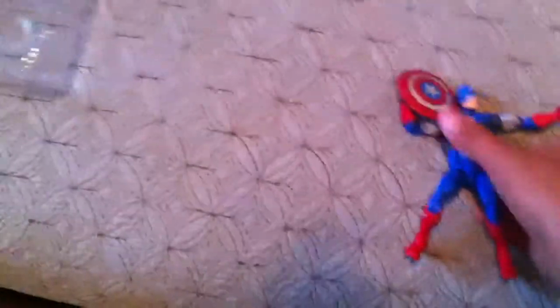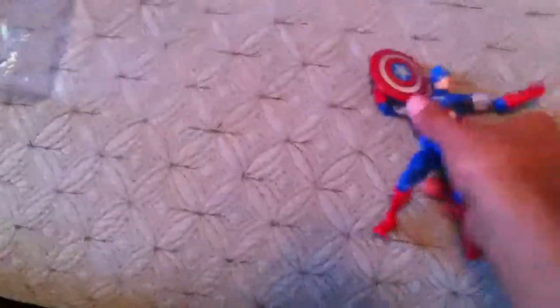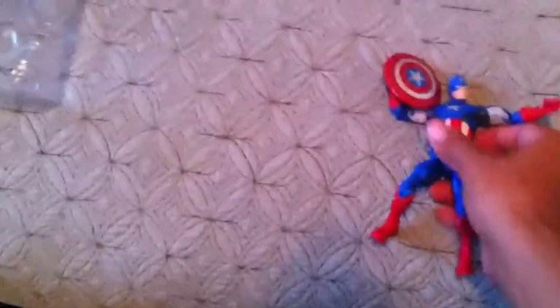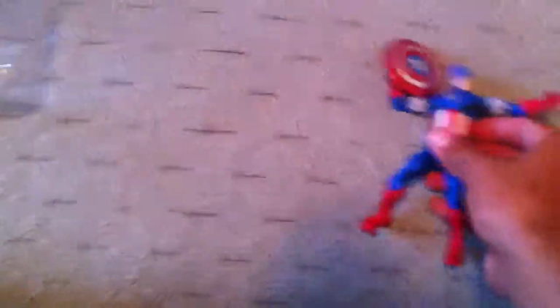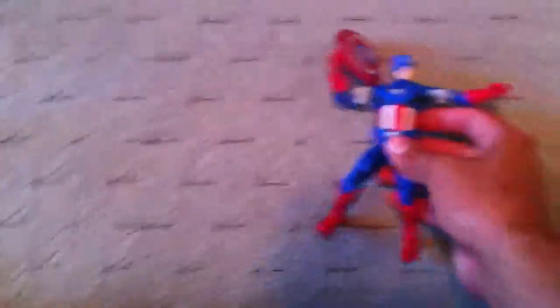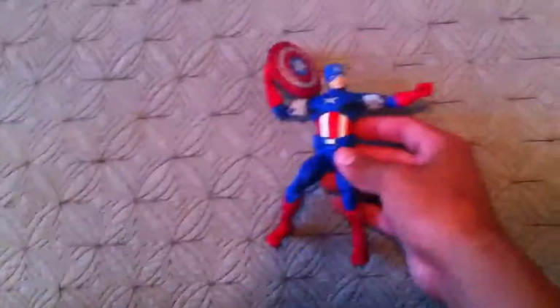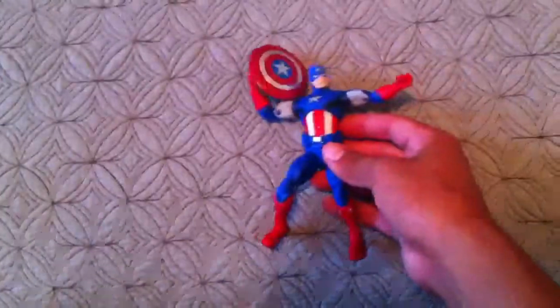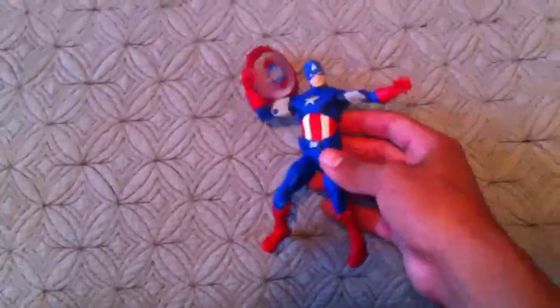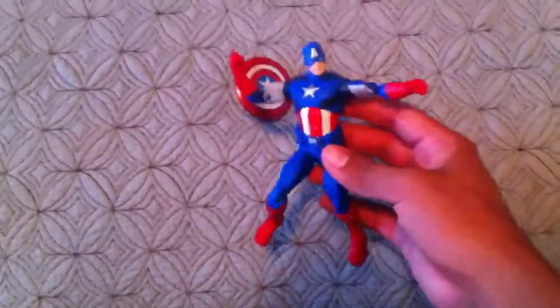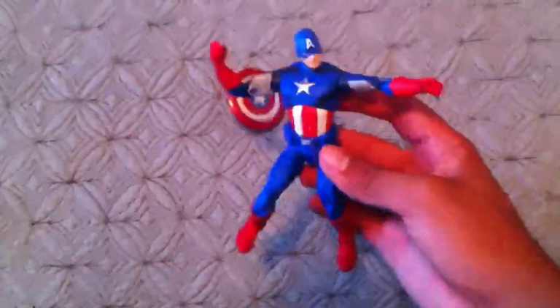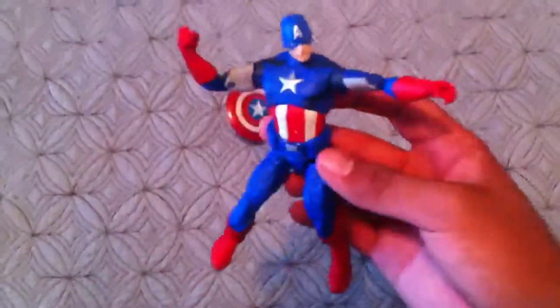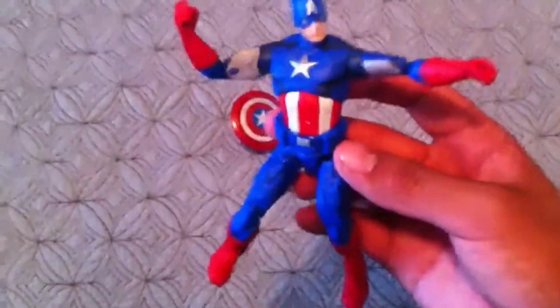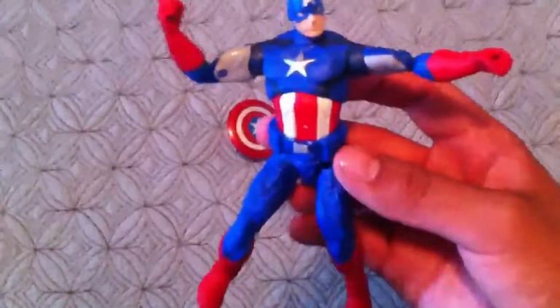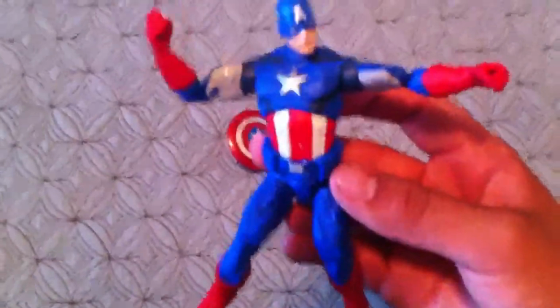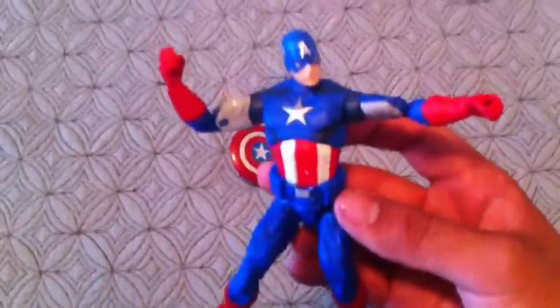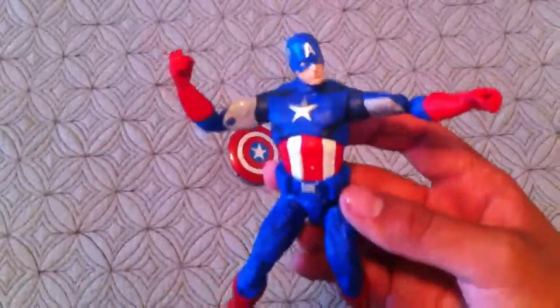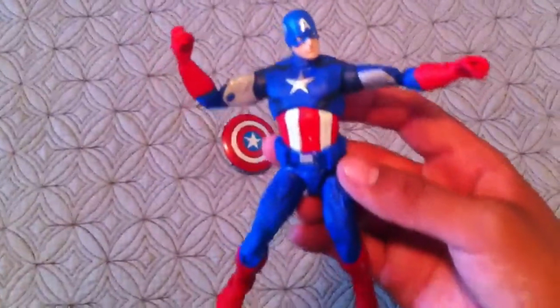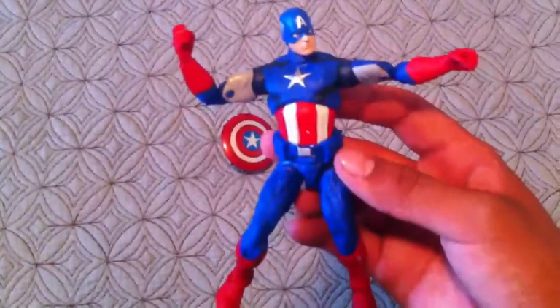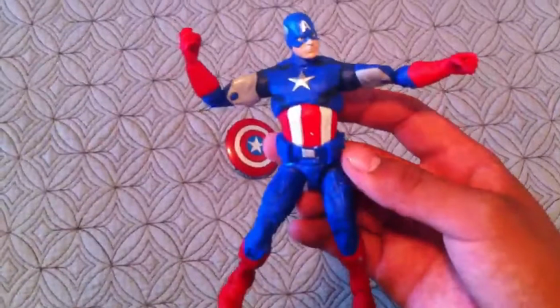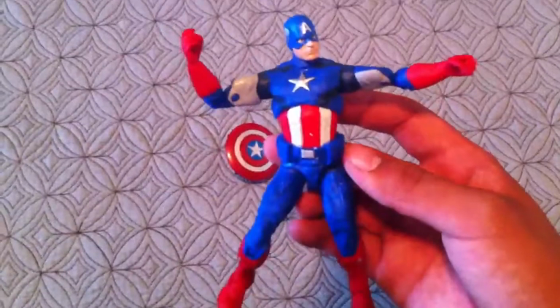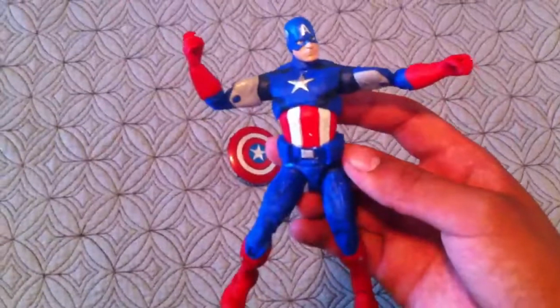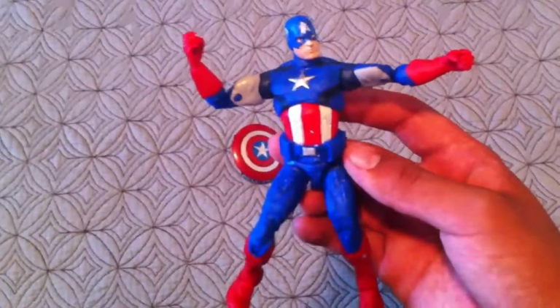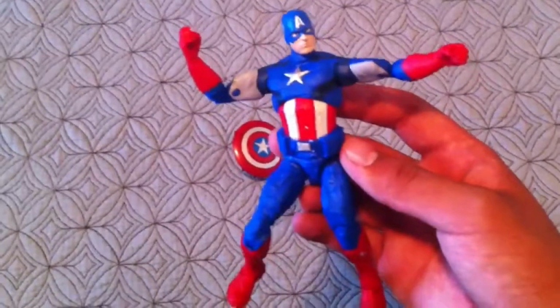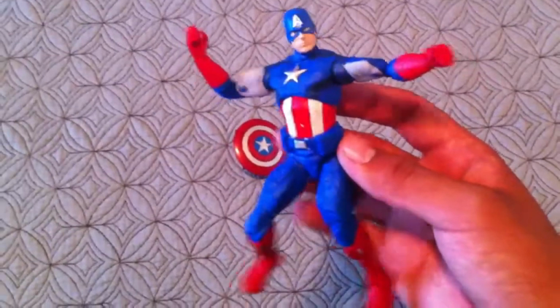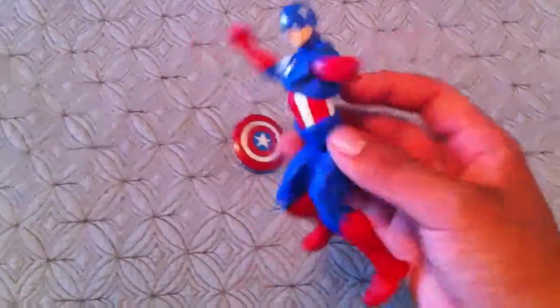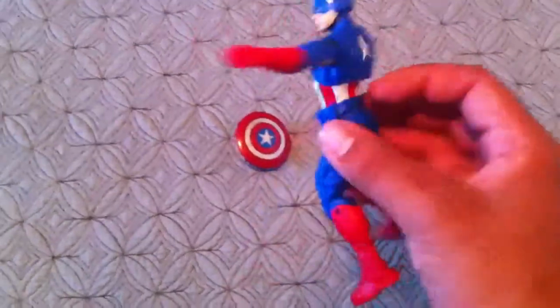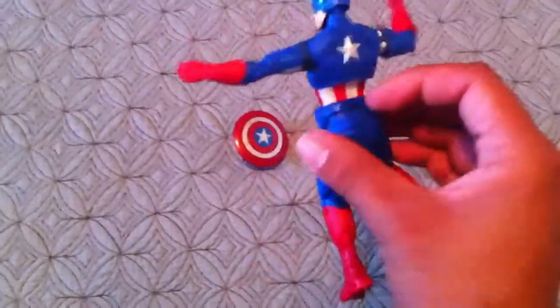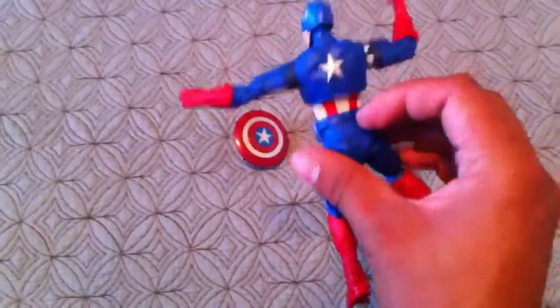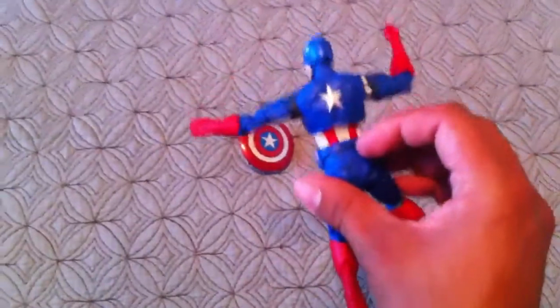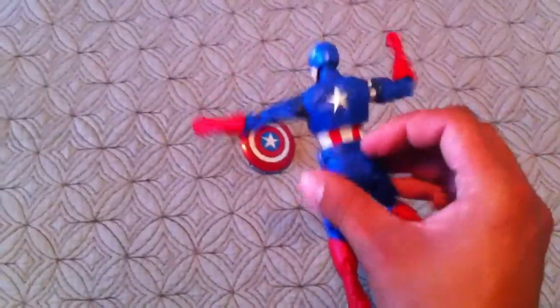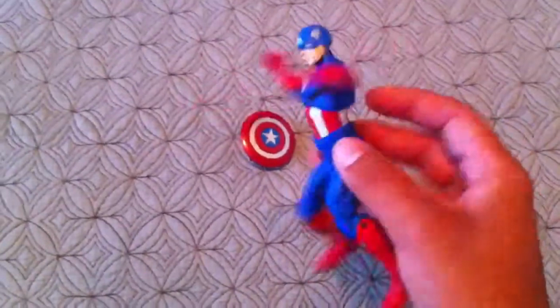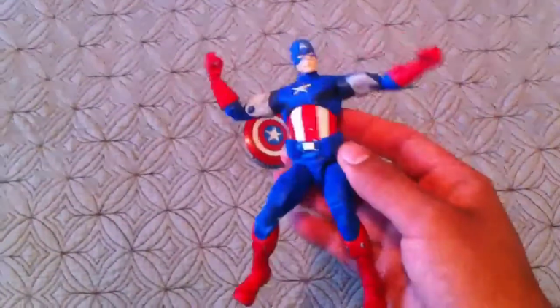And there you have it — your Captain America Walmart exclusive figure review.